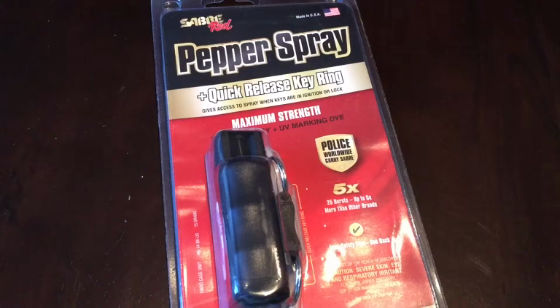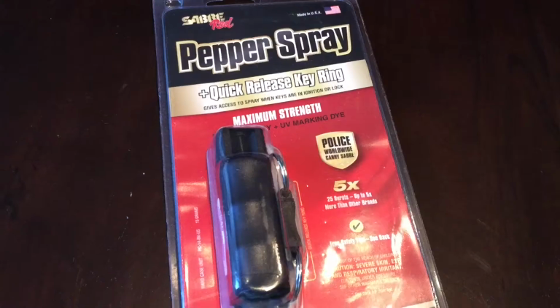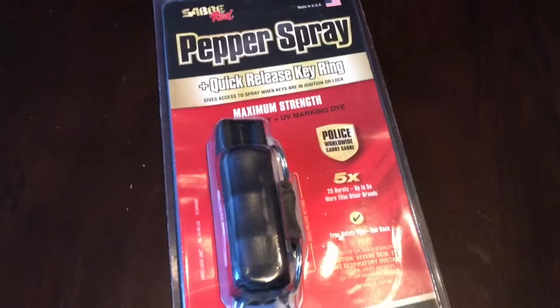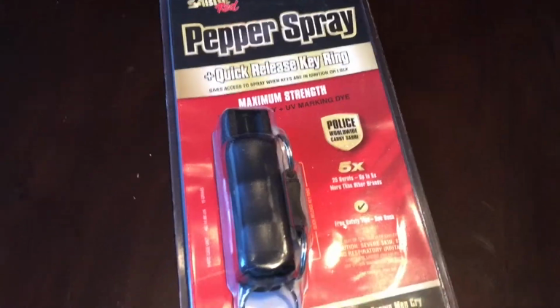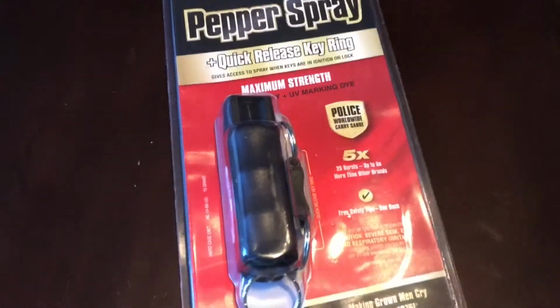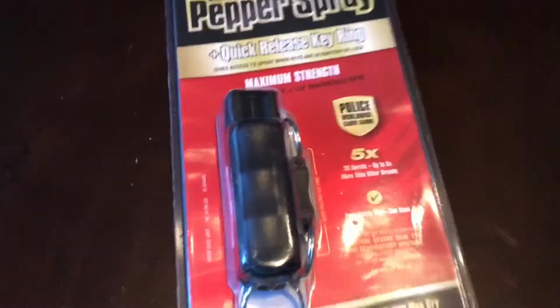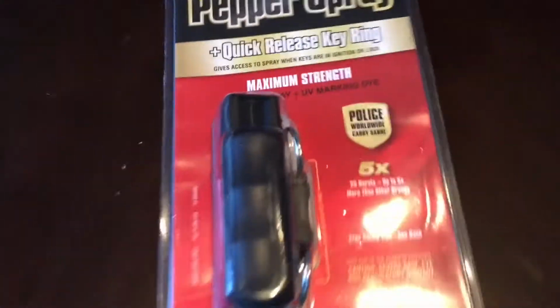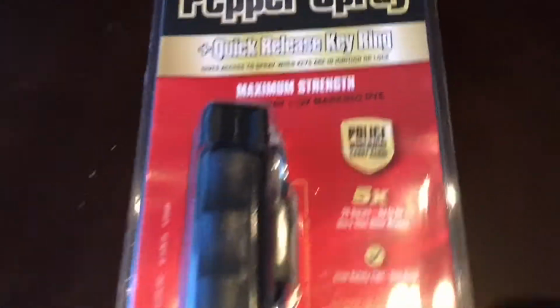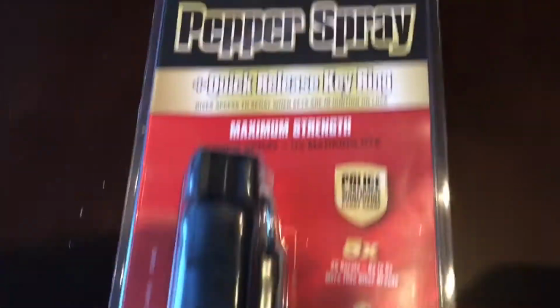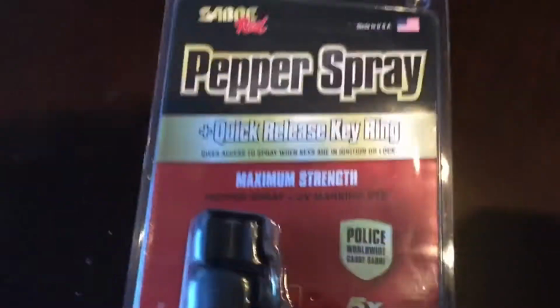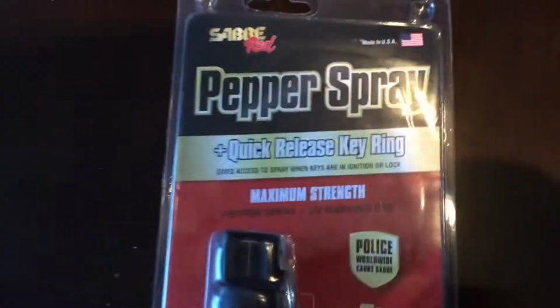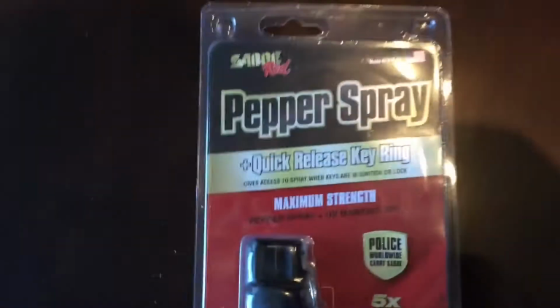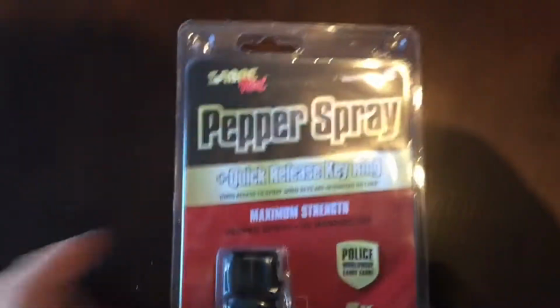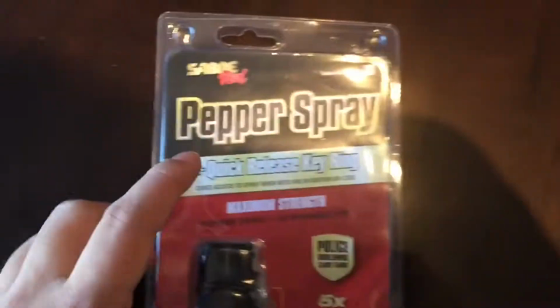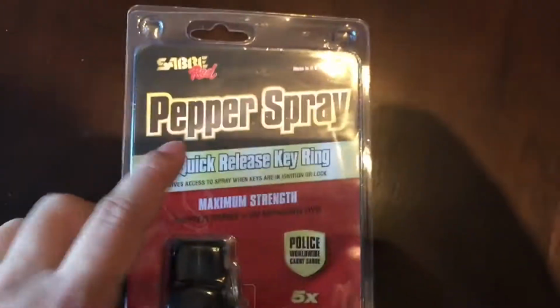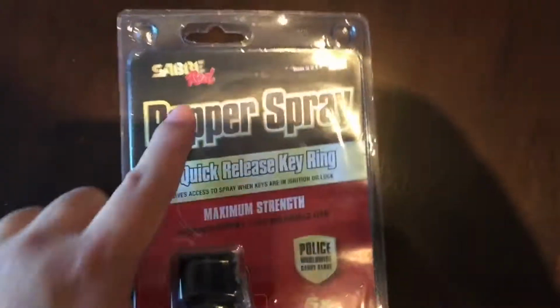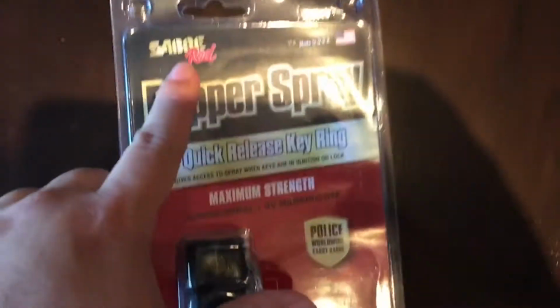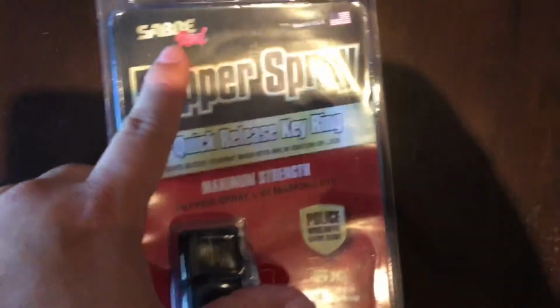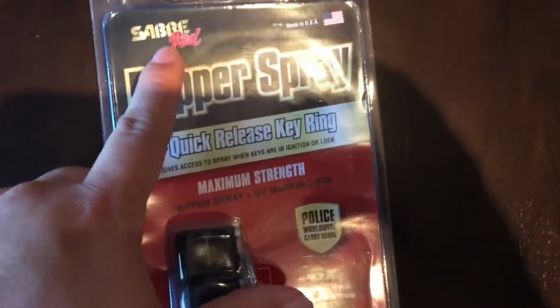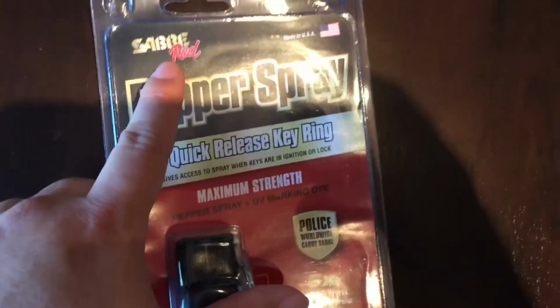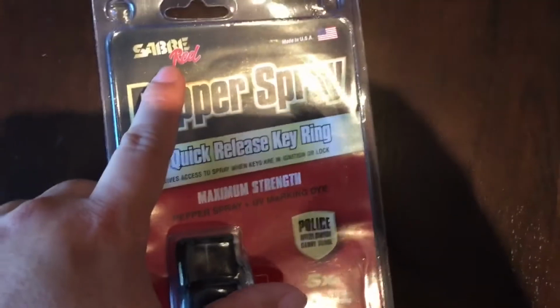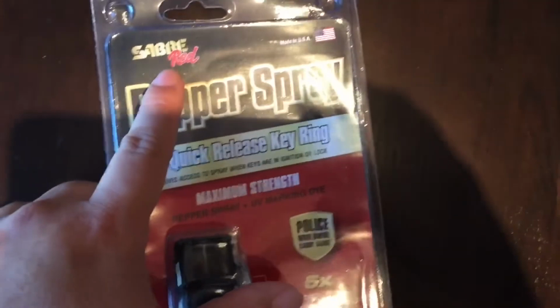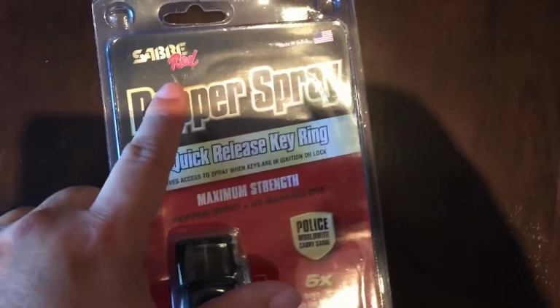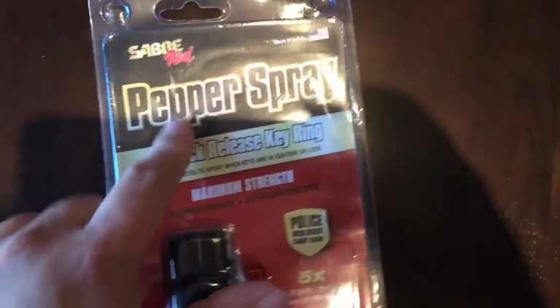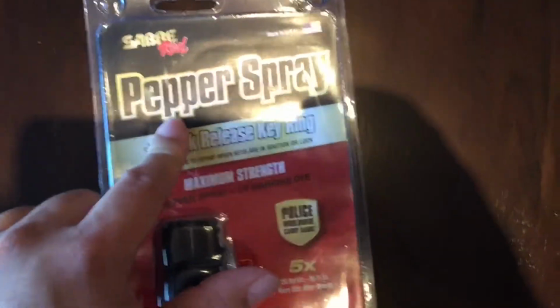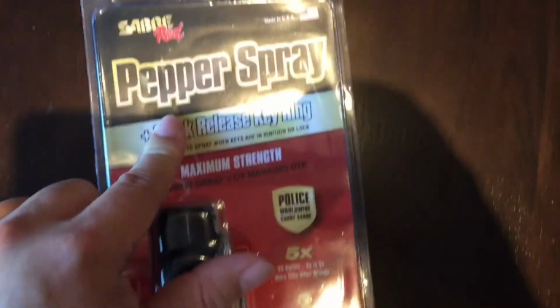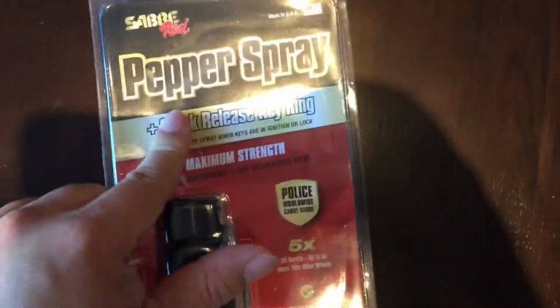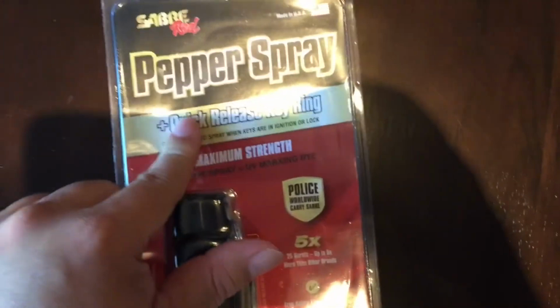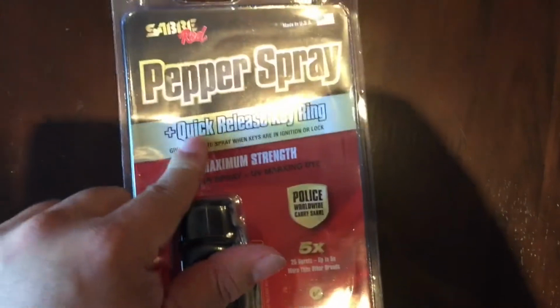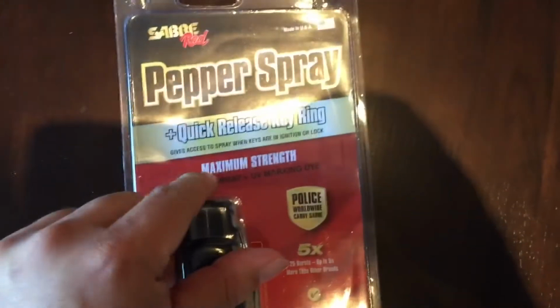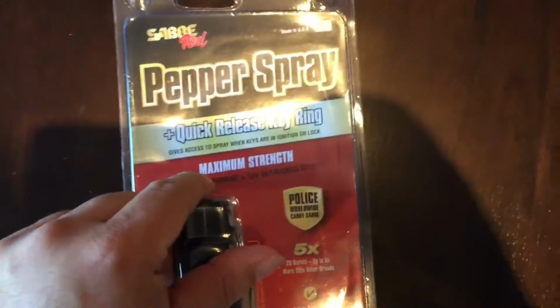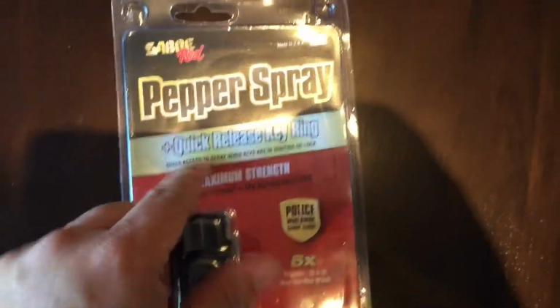What's up Pandas? Peter Von Panda here. I just bought myself this Saber Red Pepper Spray.